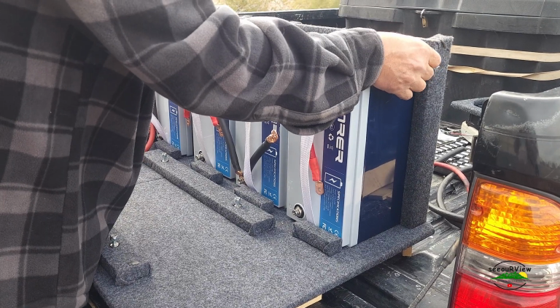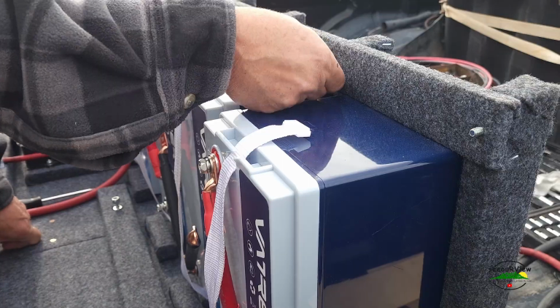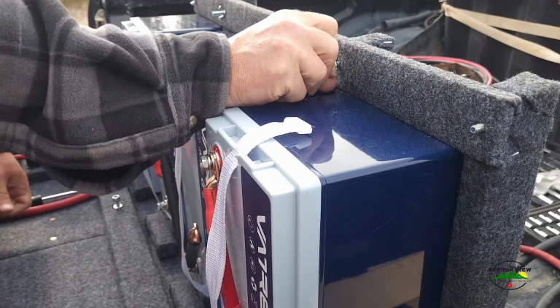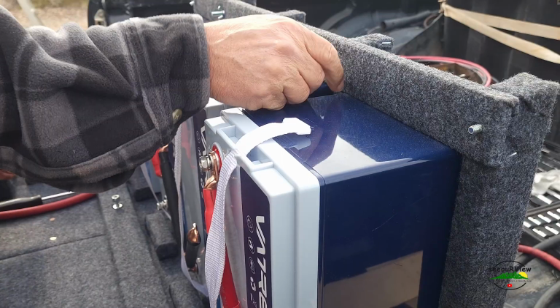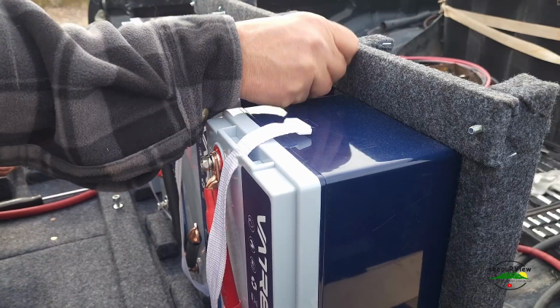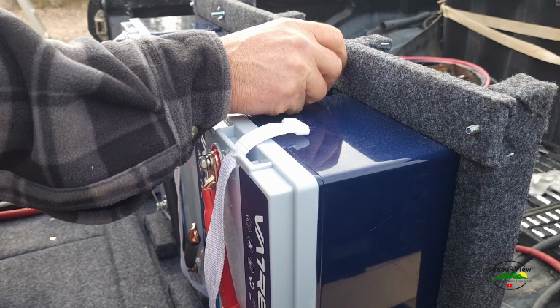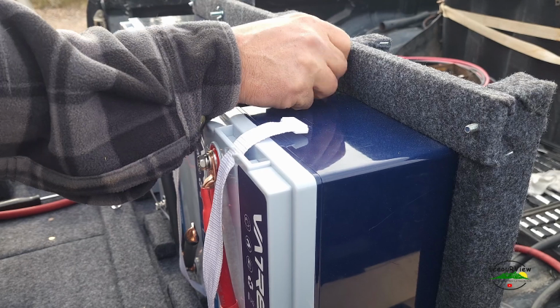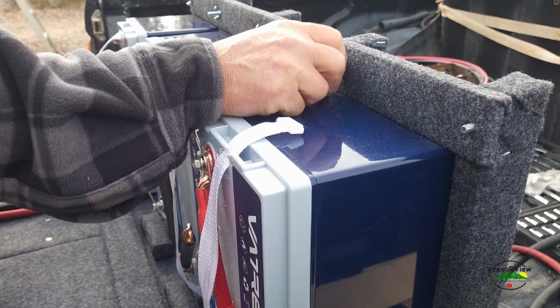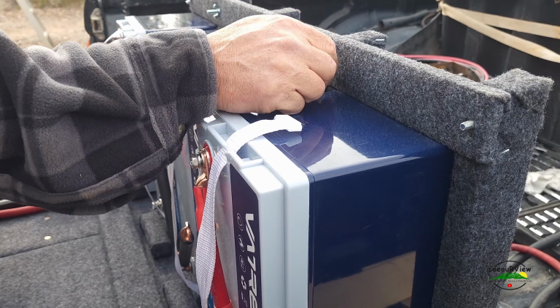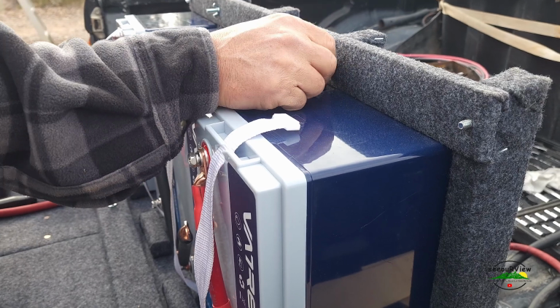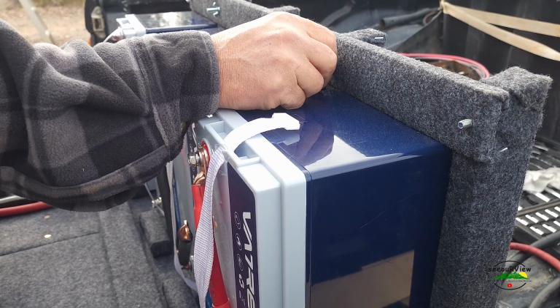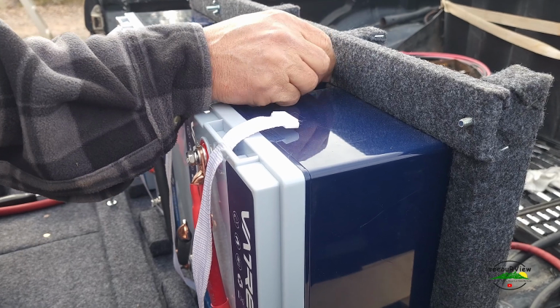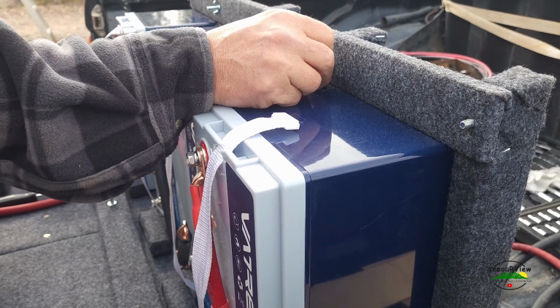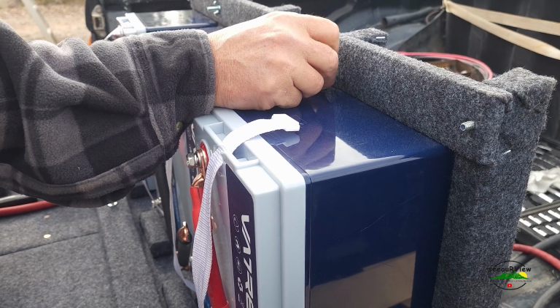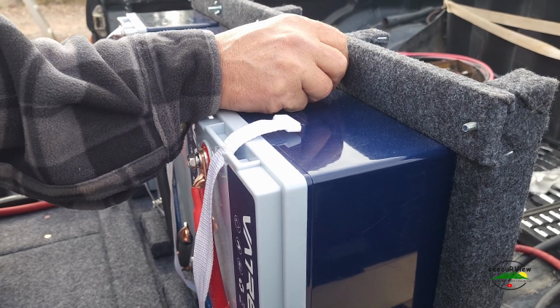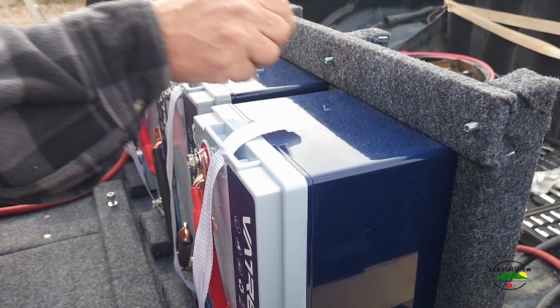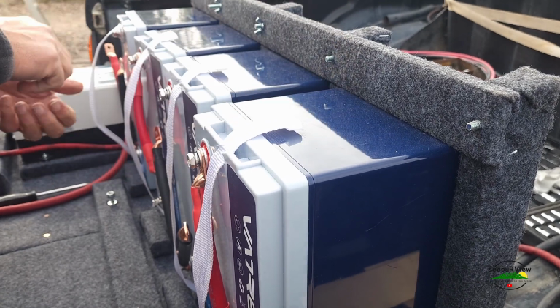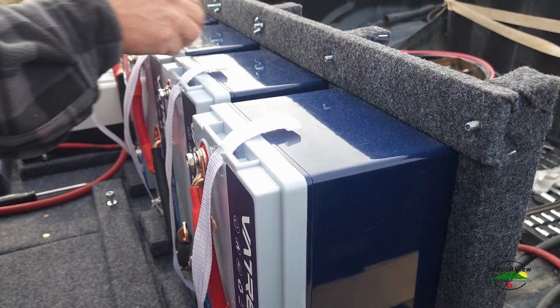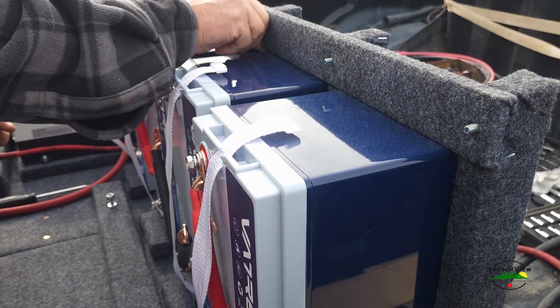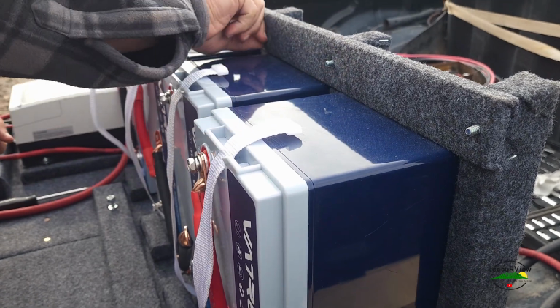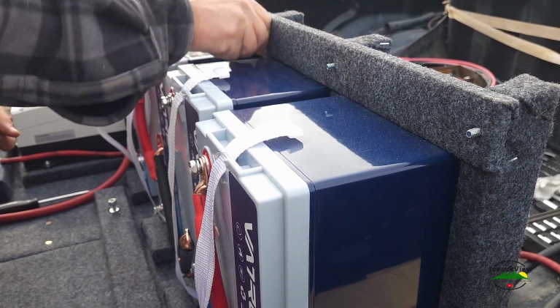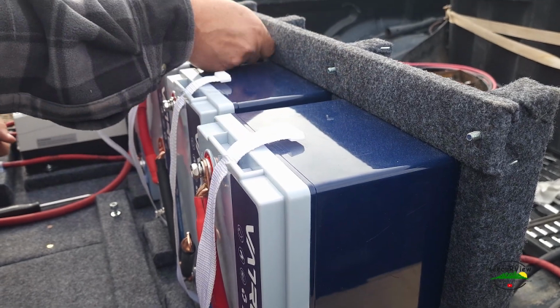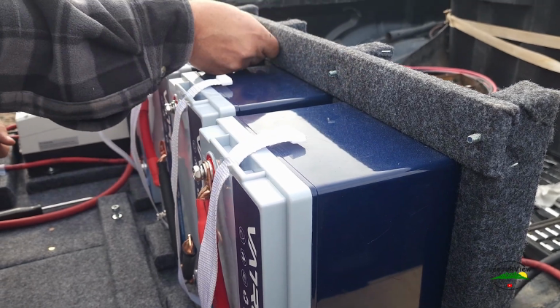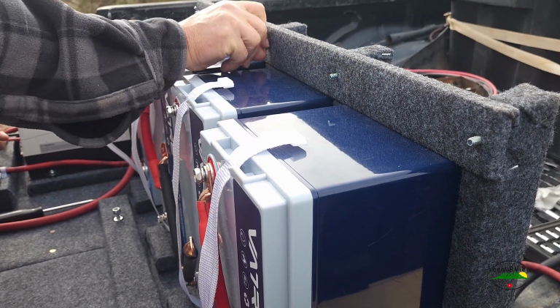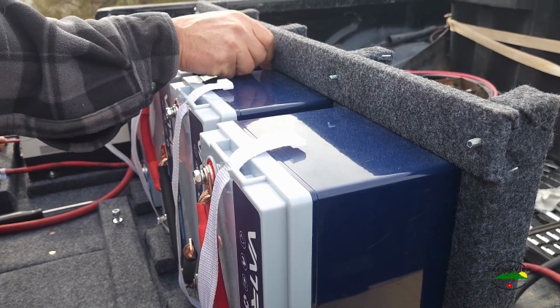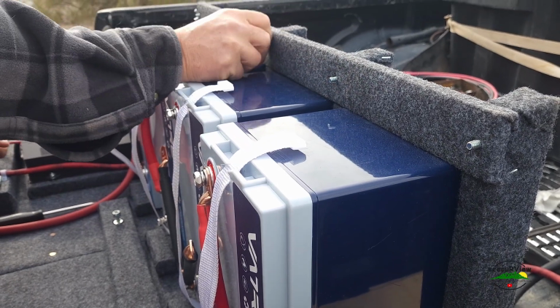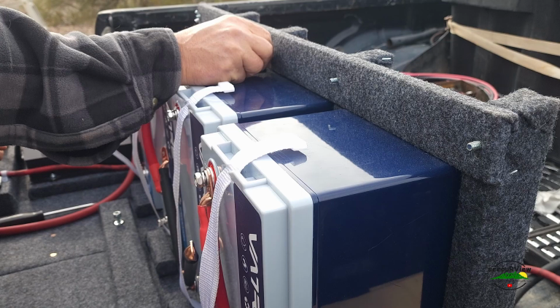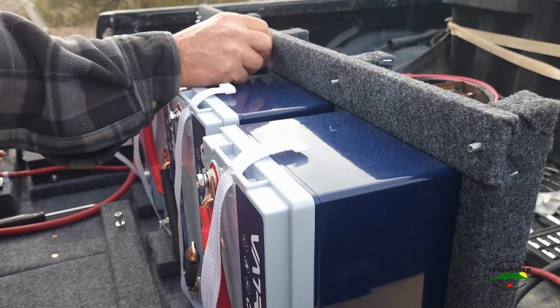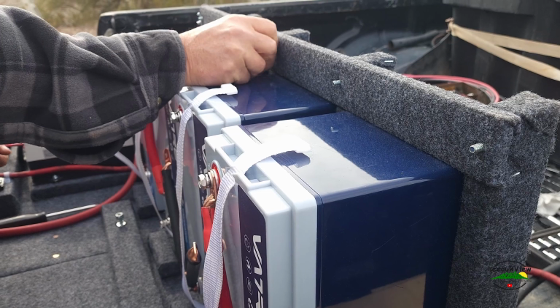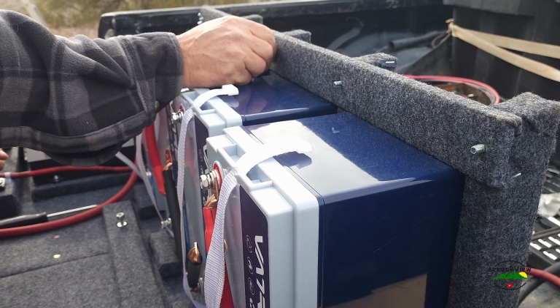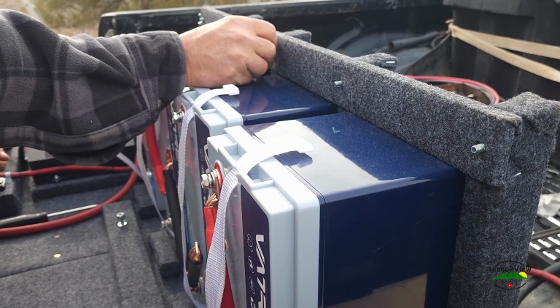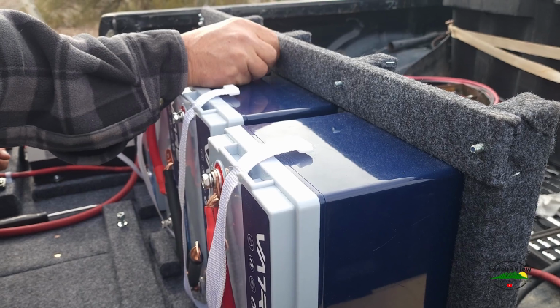I used wing nuts here so in case I do need to get a battery out in the future, it'll be easier.